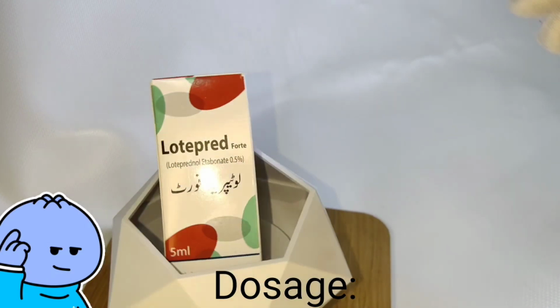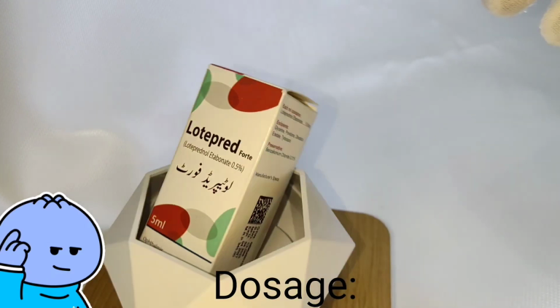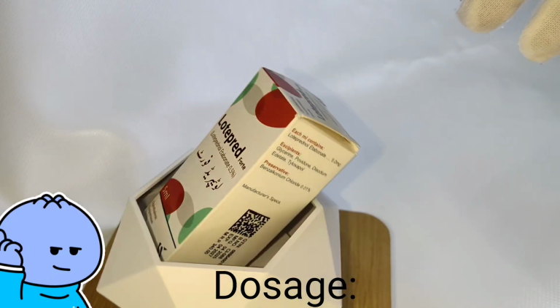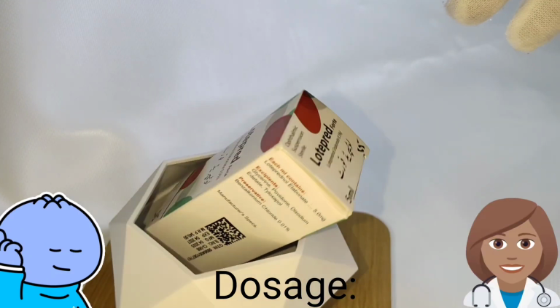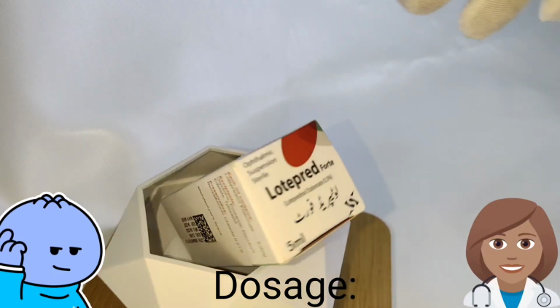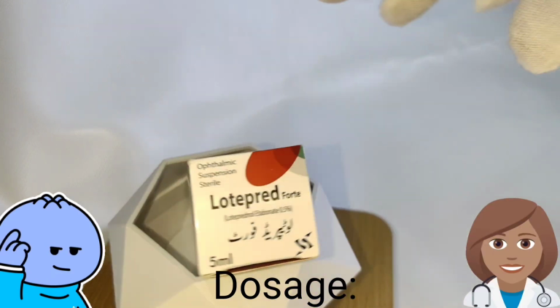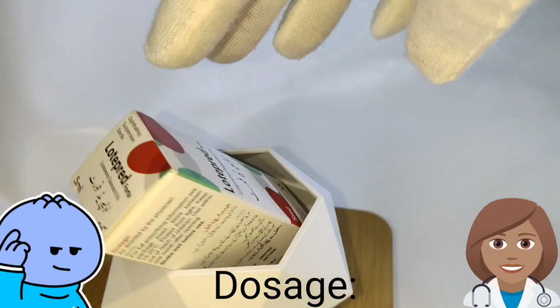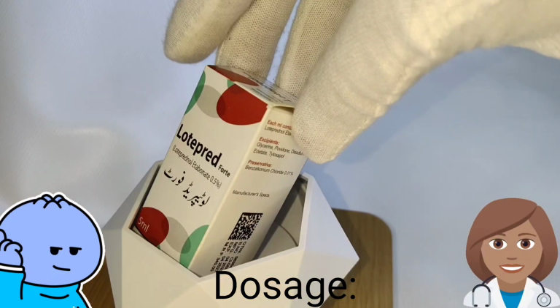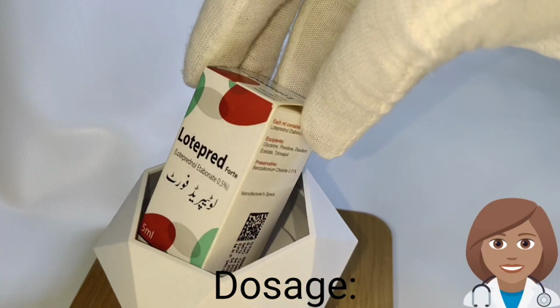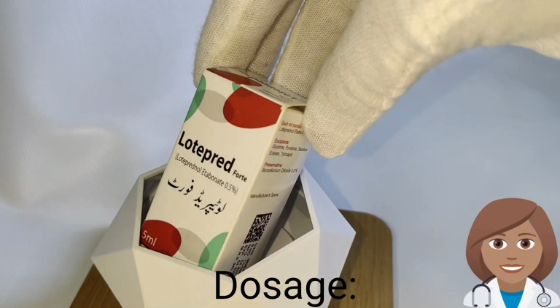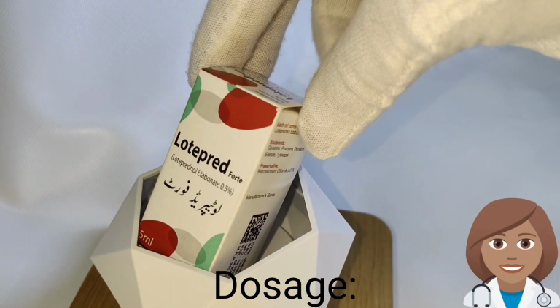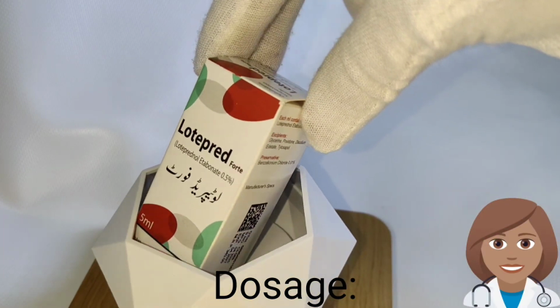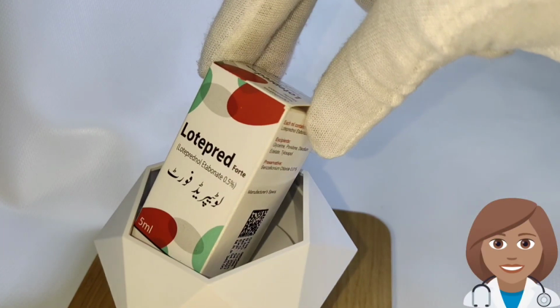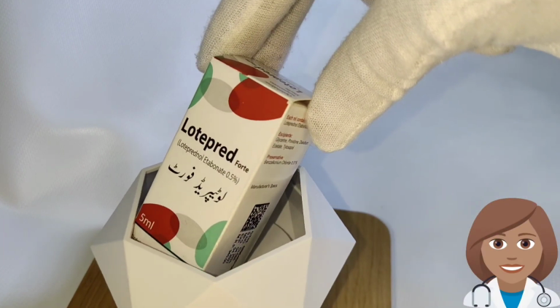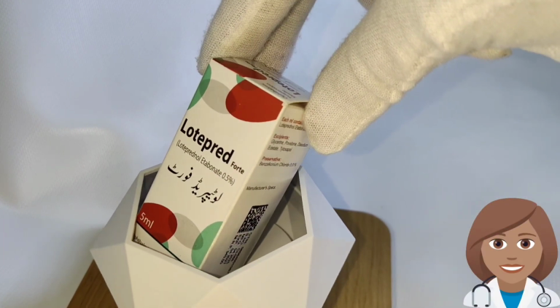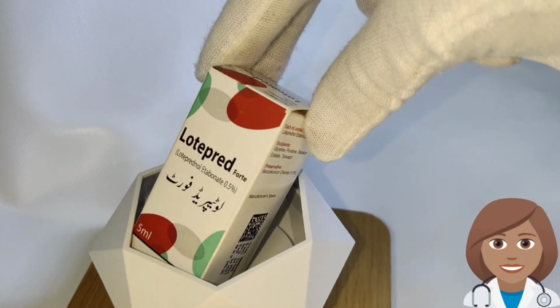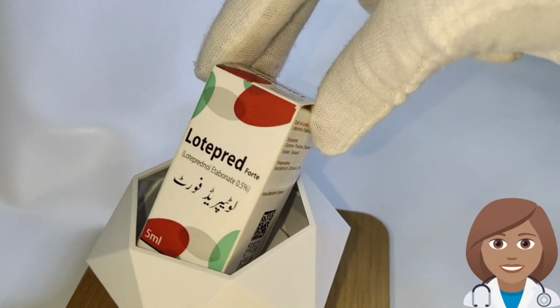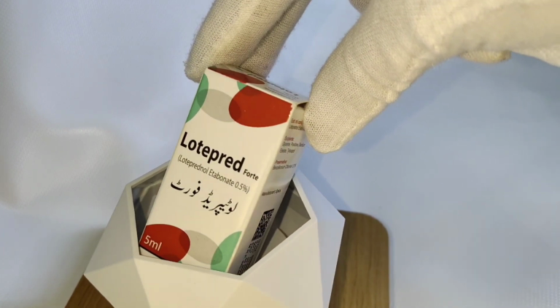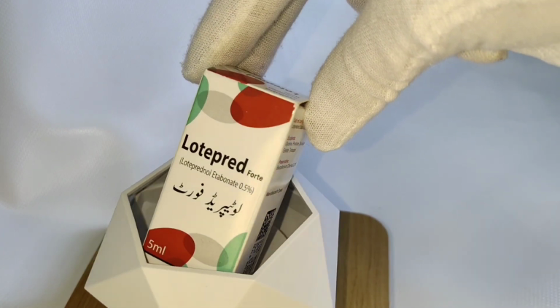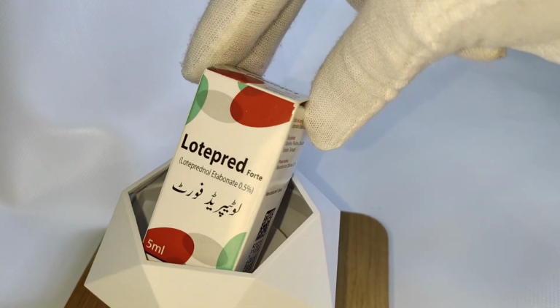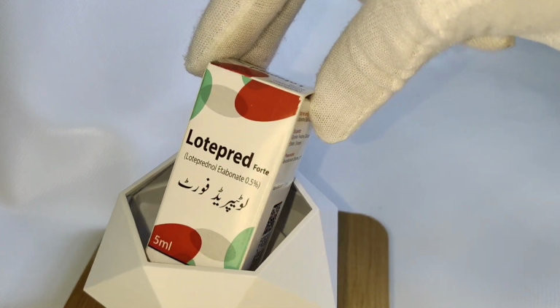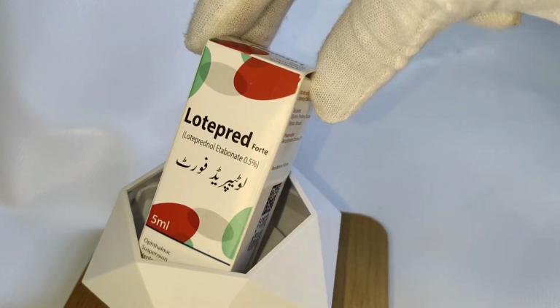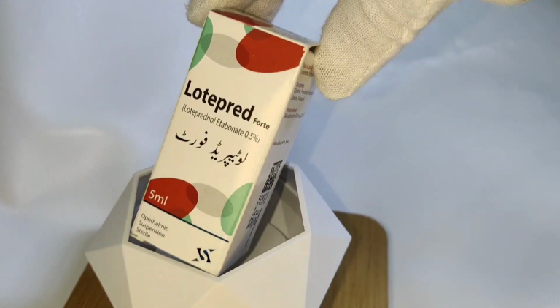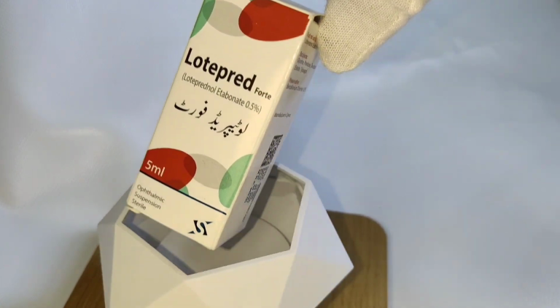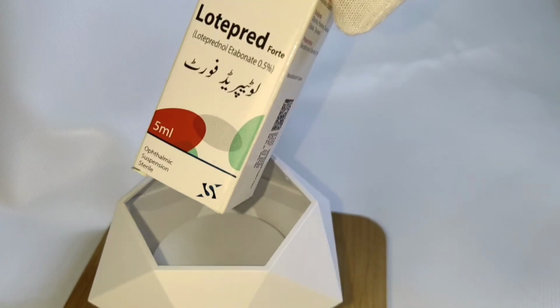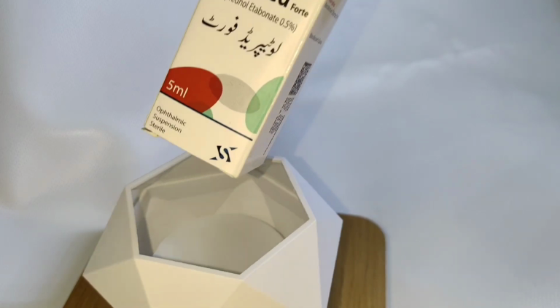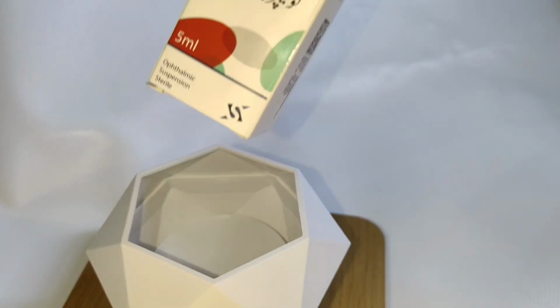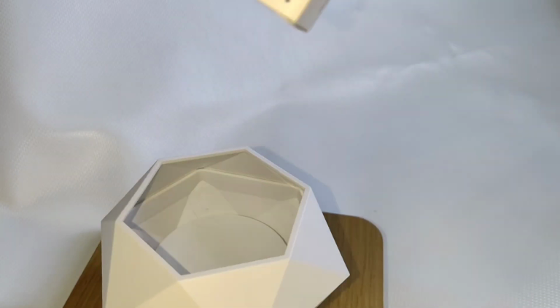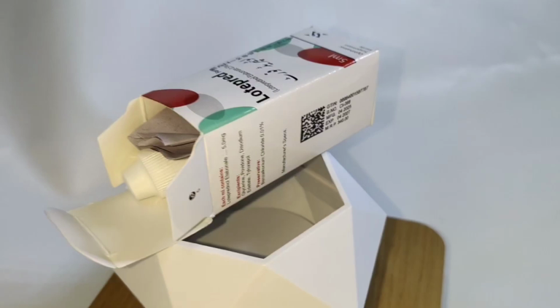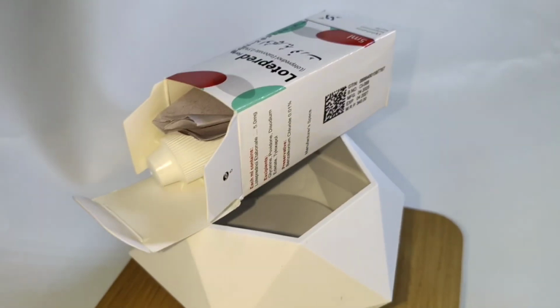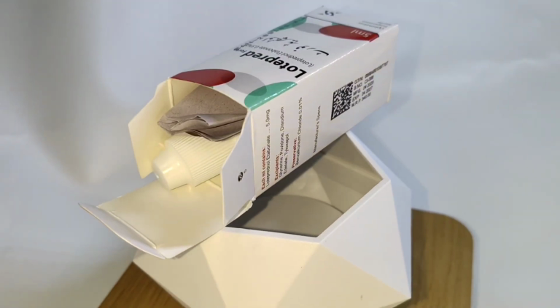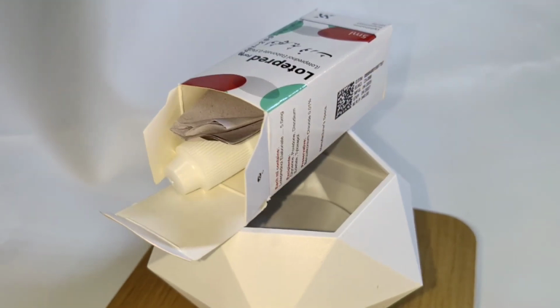Dosage: As directed by the physician. For full prescribing information, see package insert.